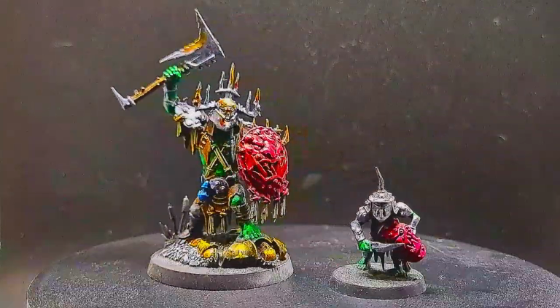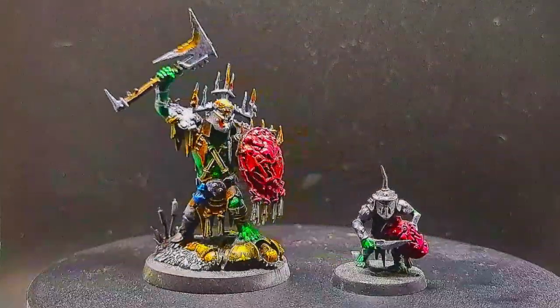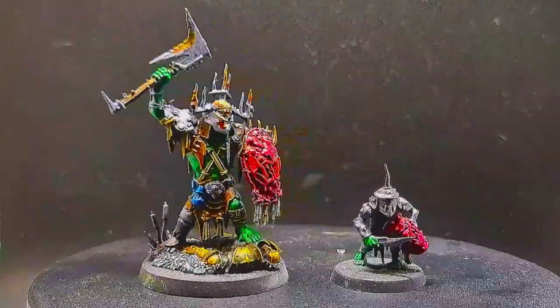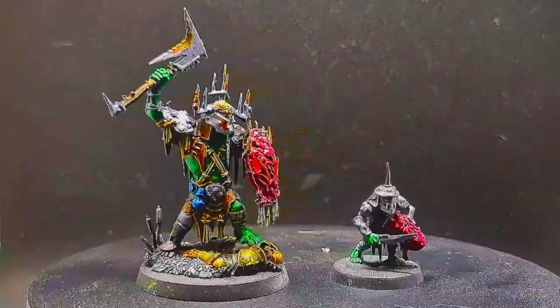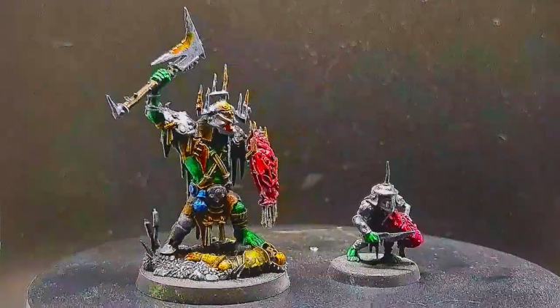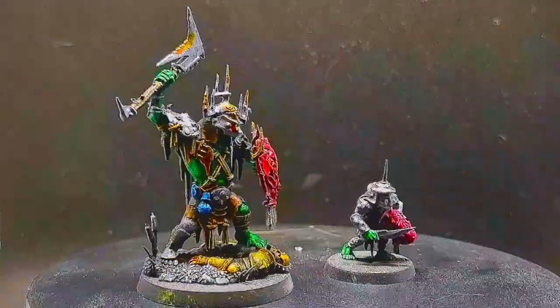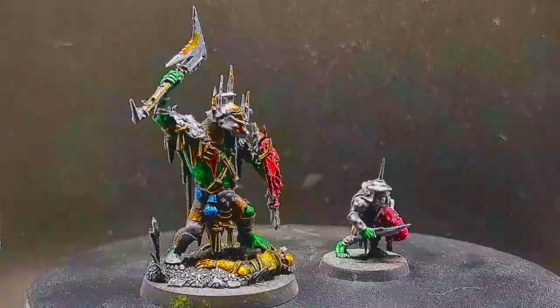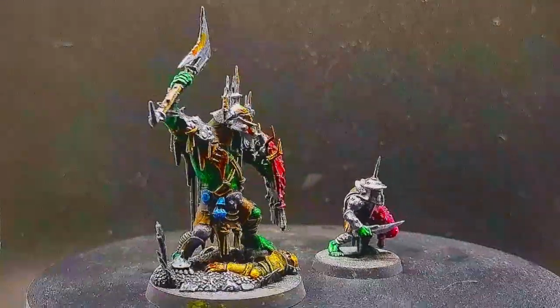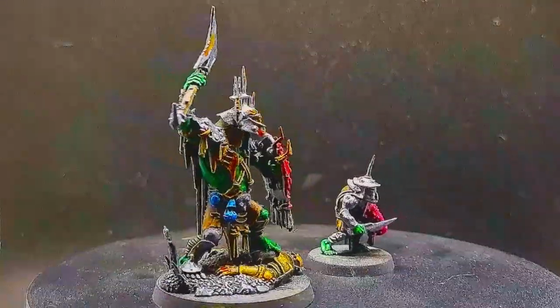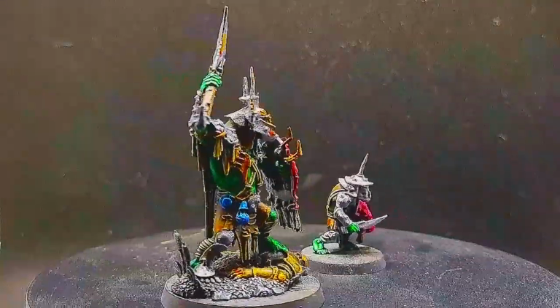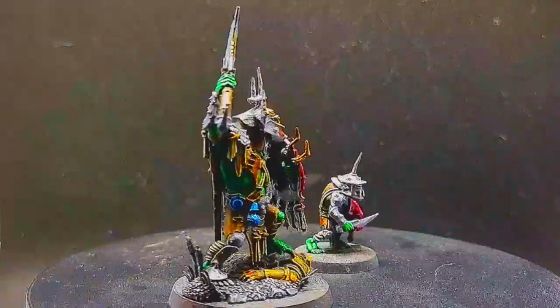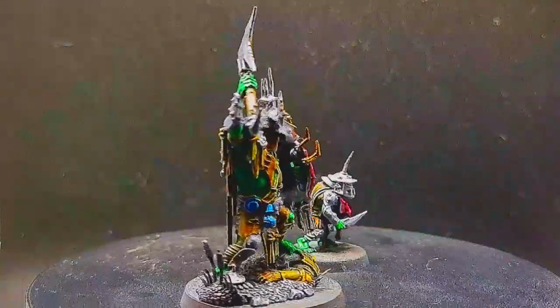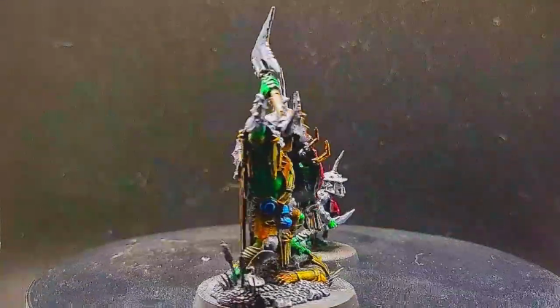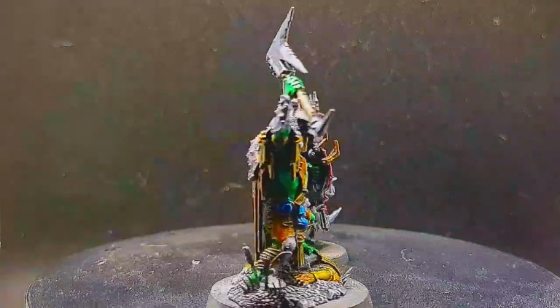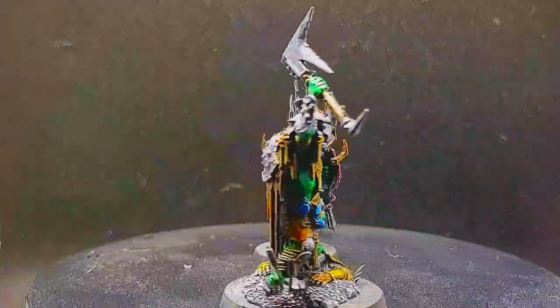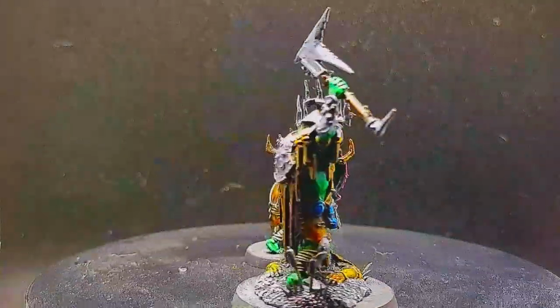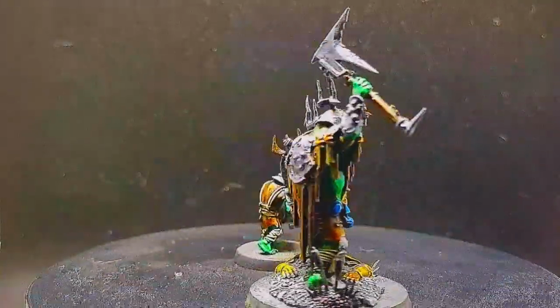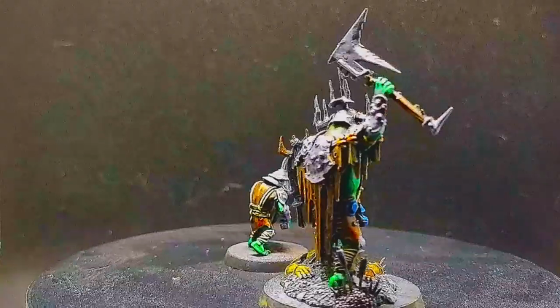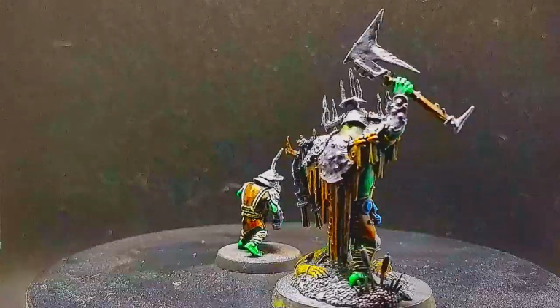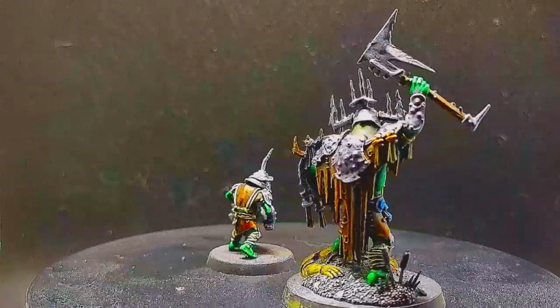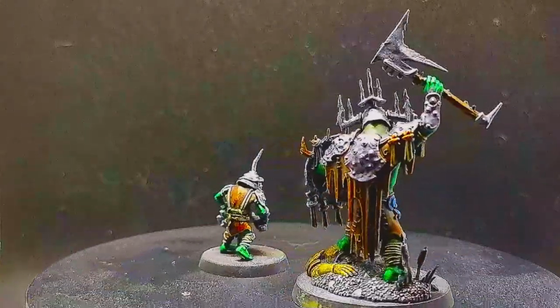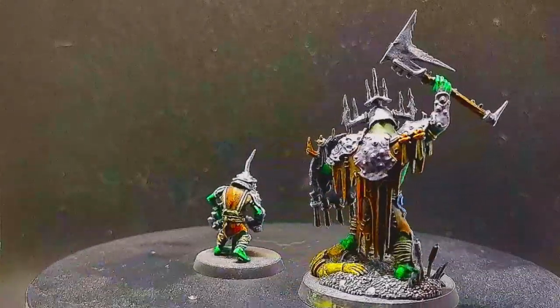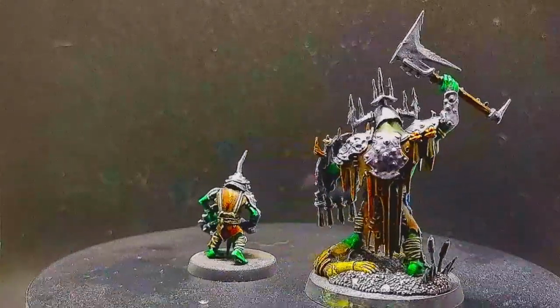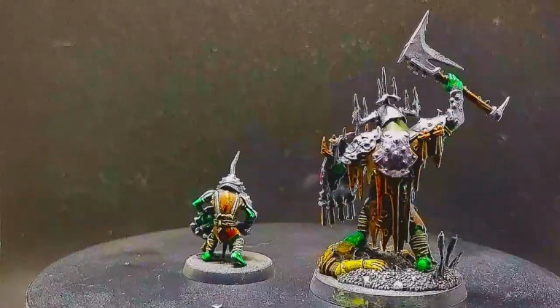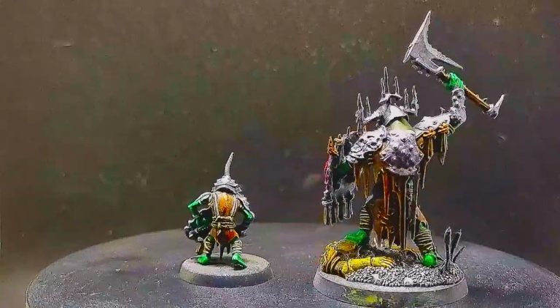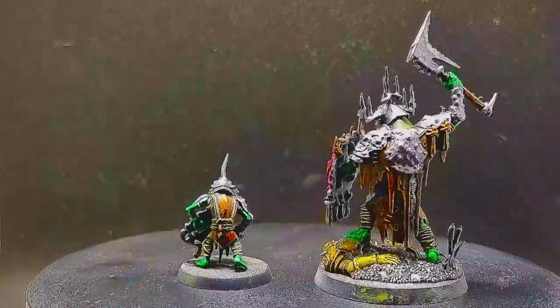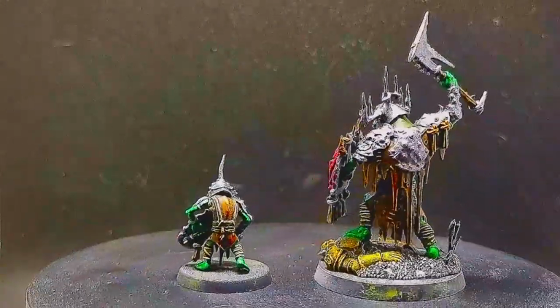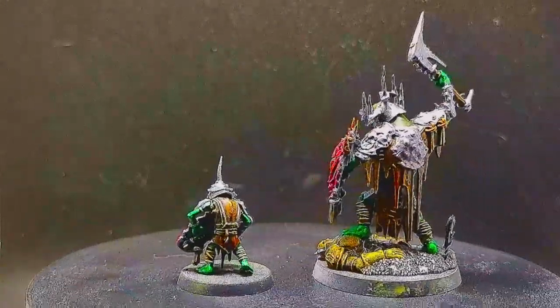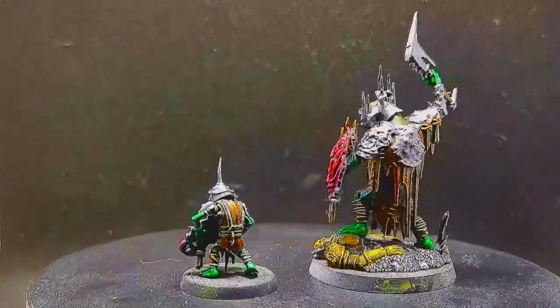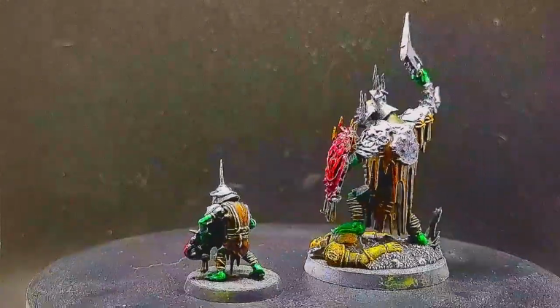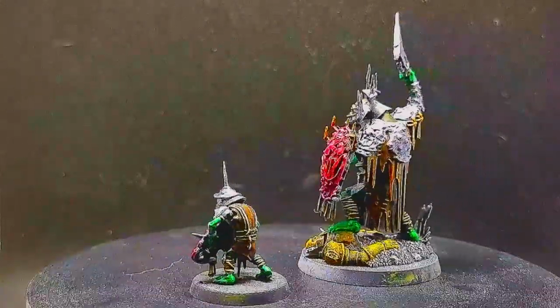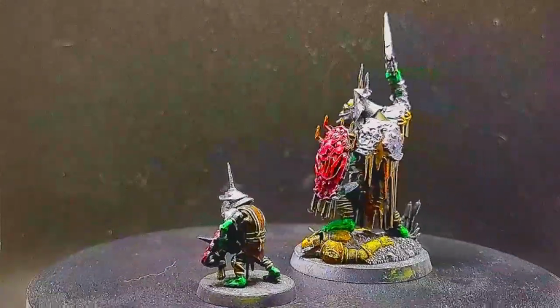I hope you guys enjoyed that. Enjoy these glamour shots and we'll see you next time.